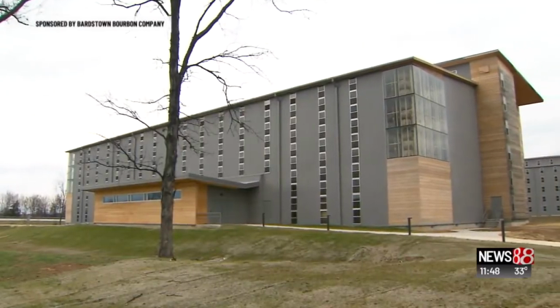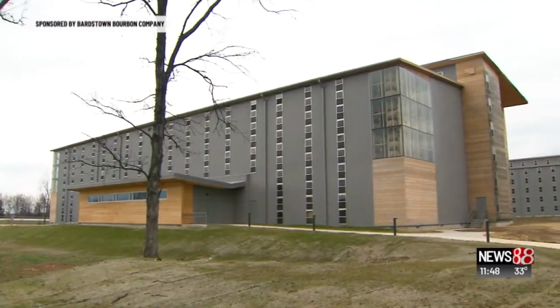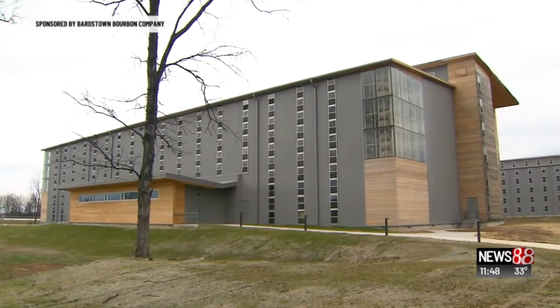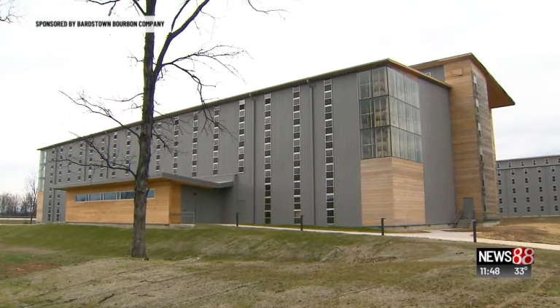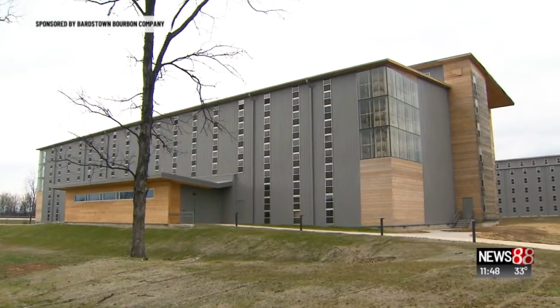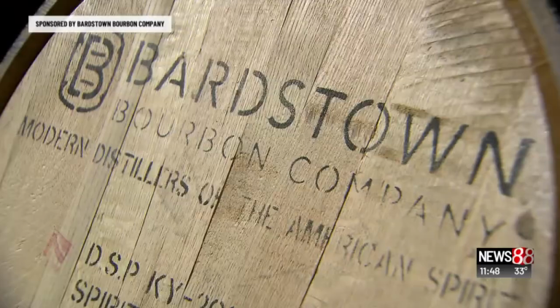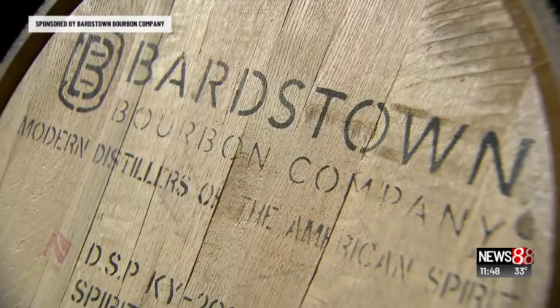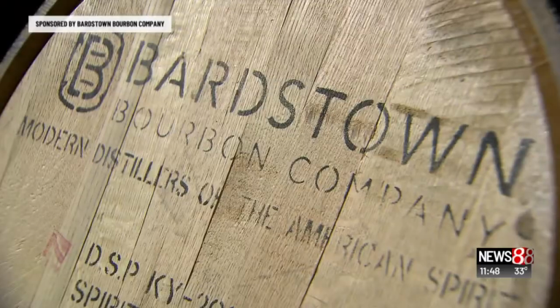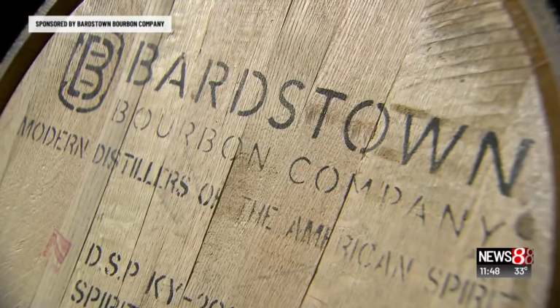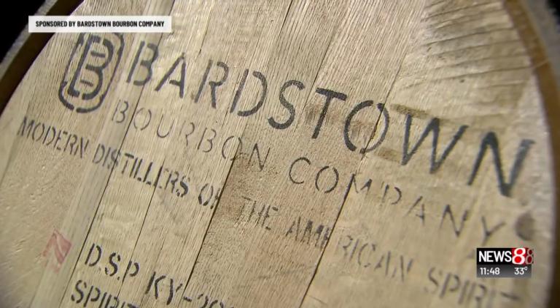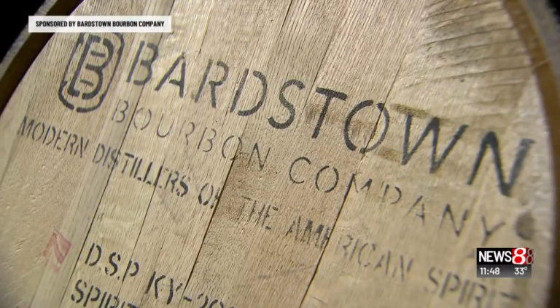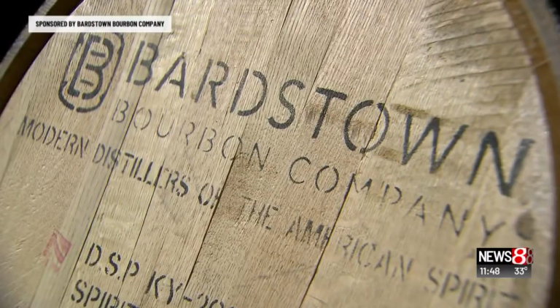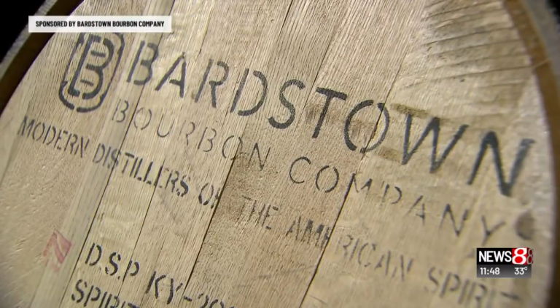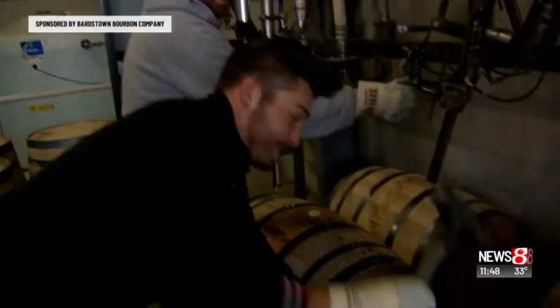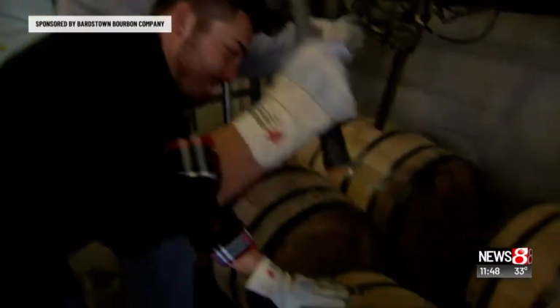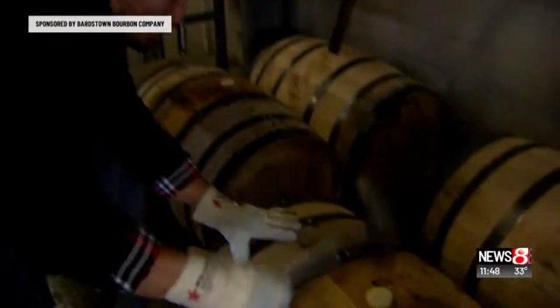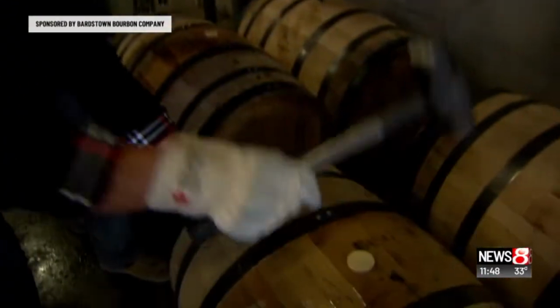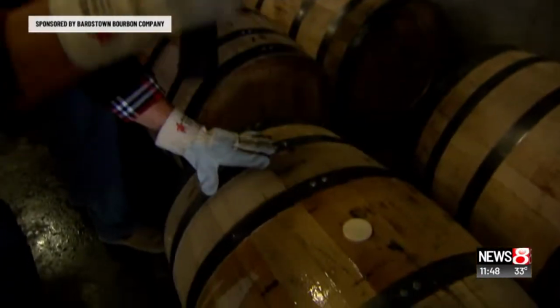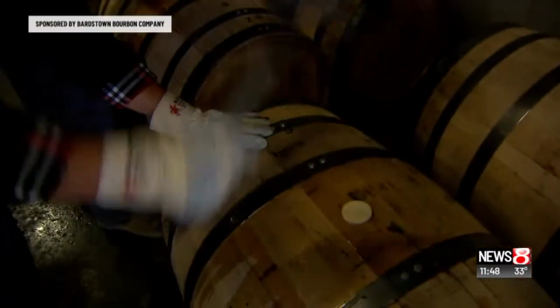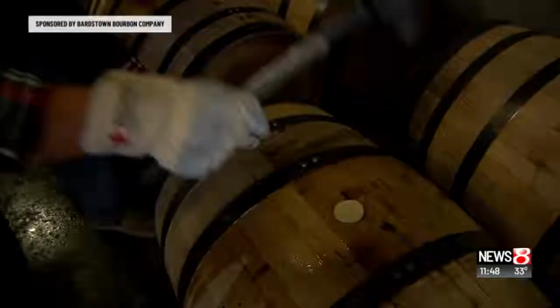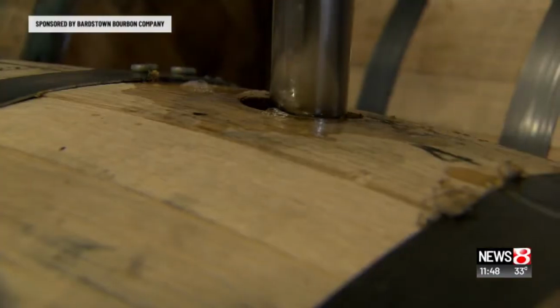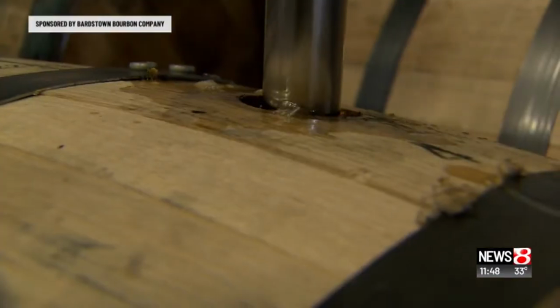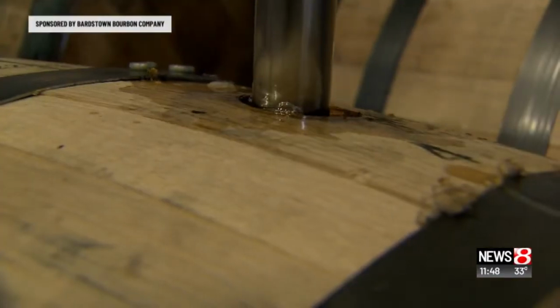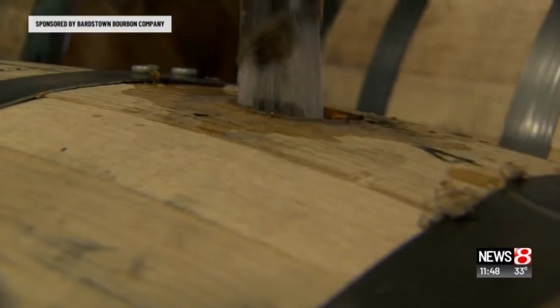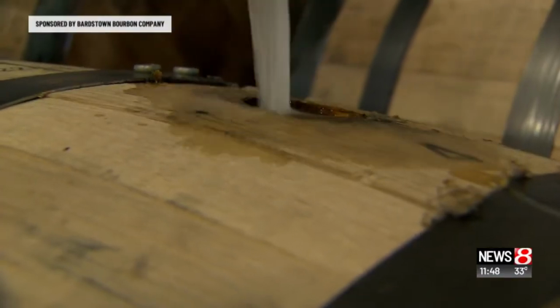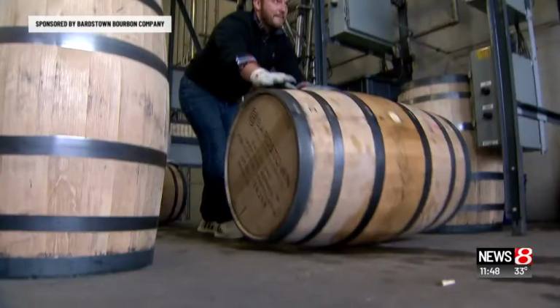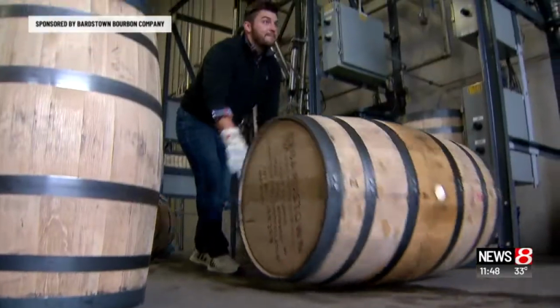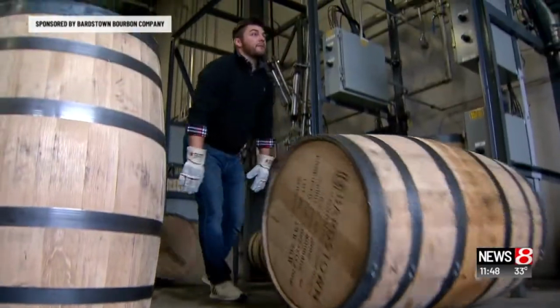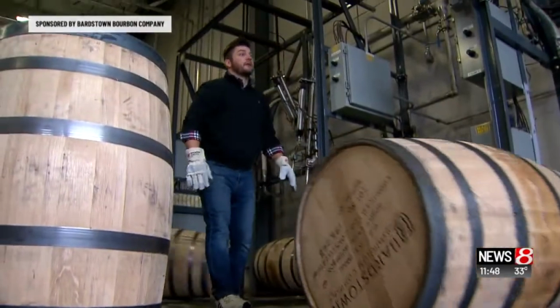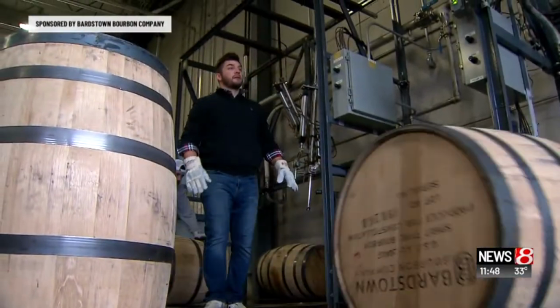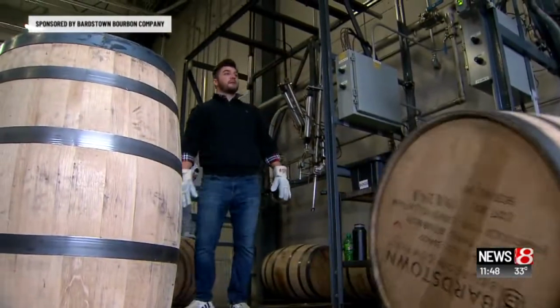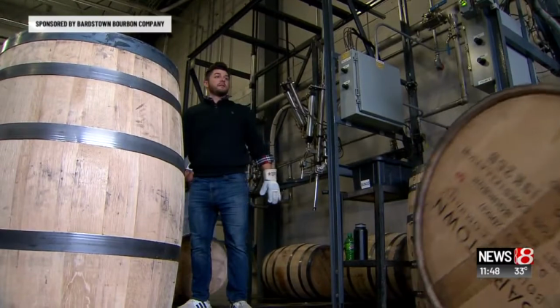Right now, barrels of bourbon are resting in Rick houses, while hundreds more are coming off the line every day.